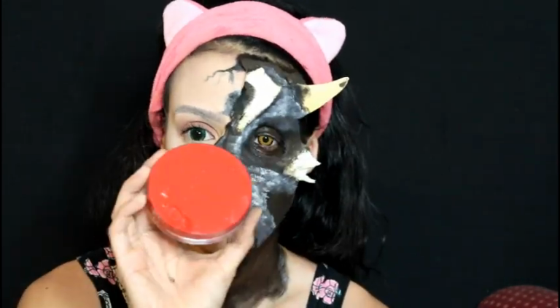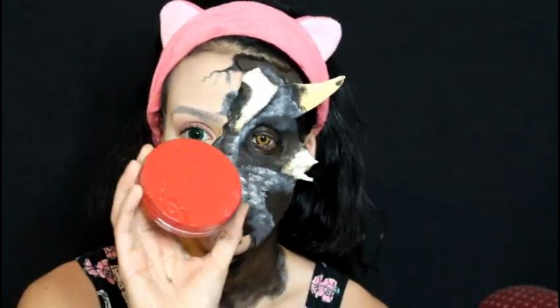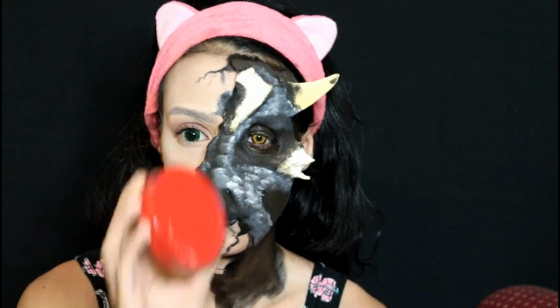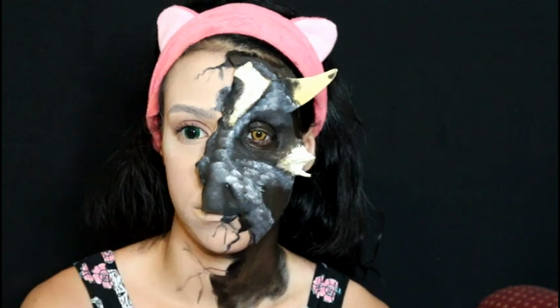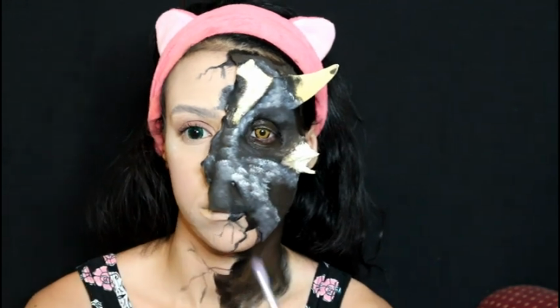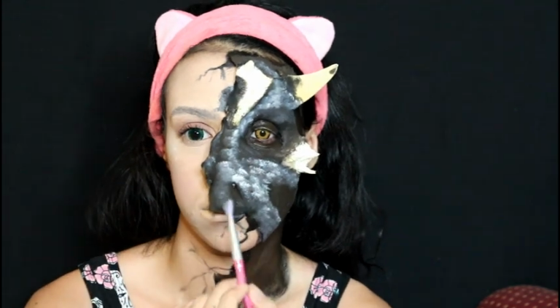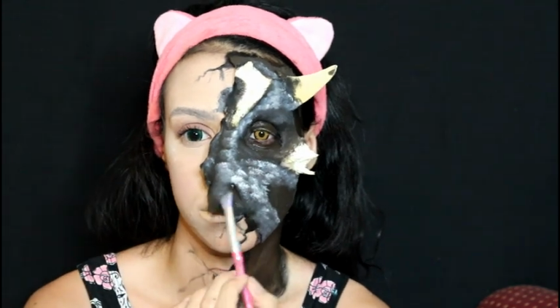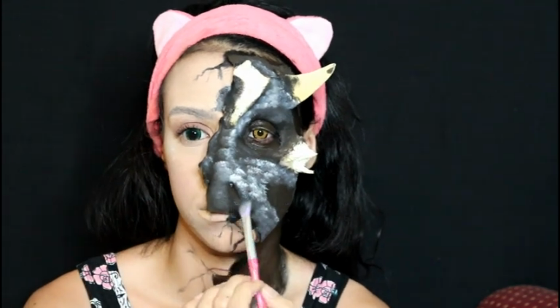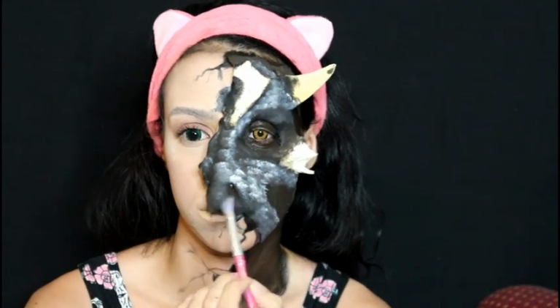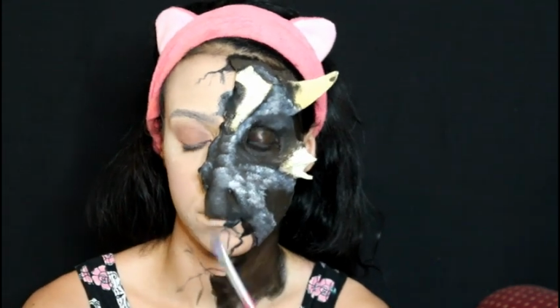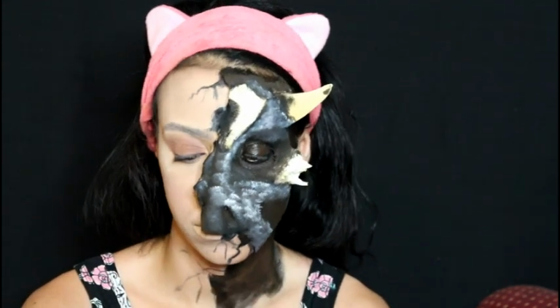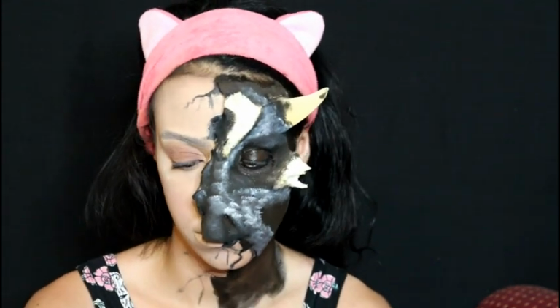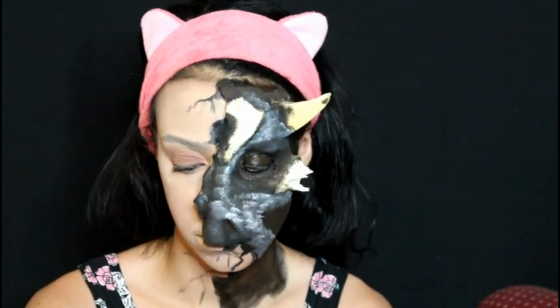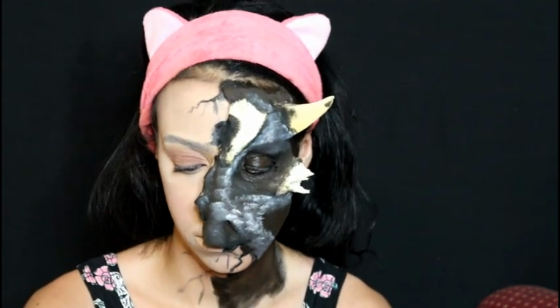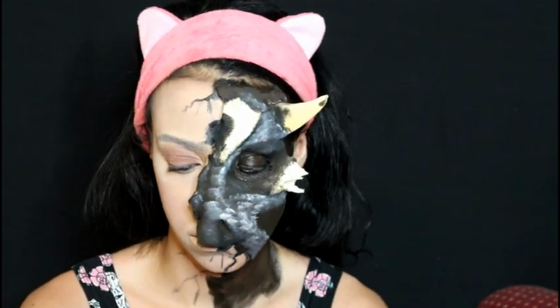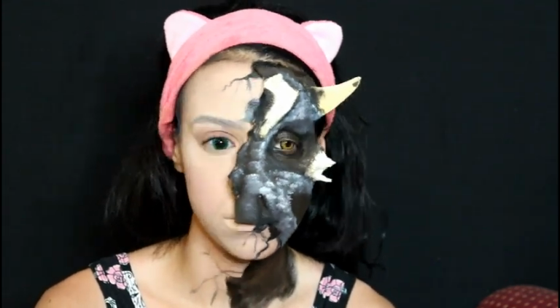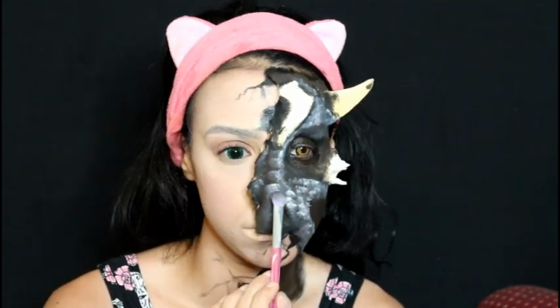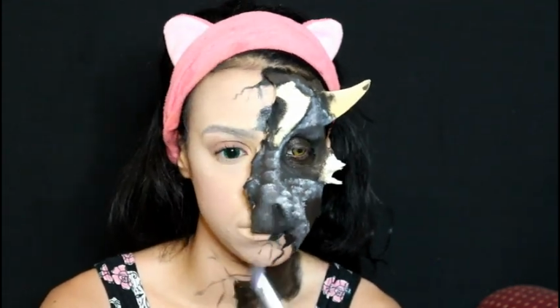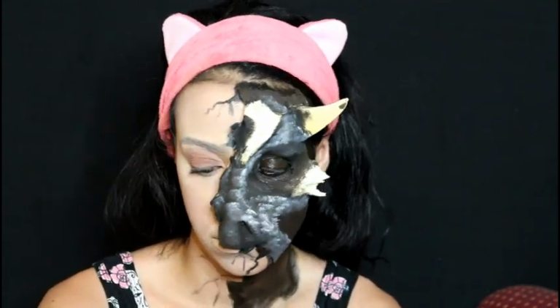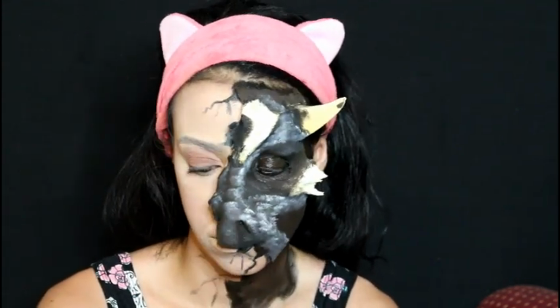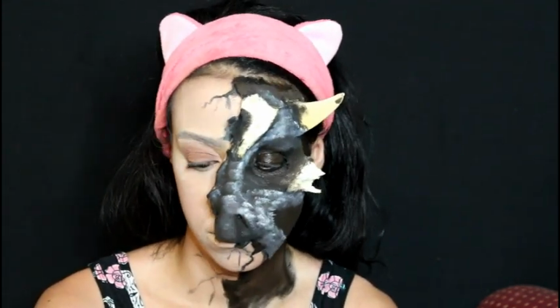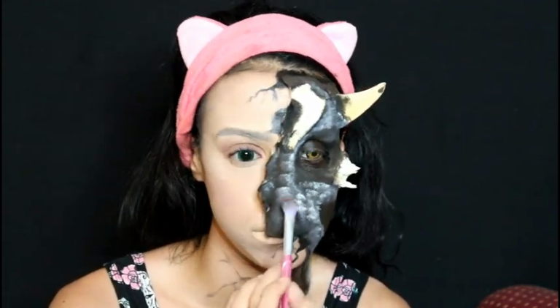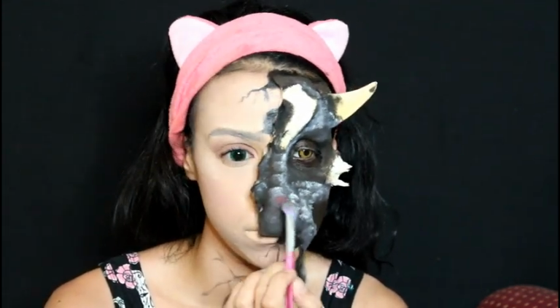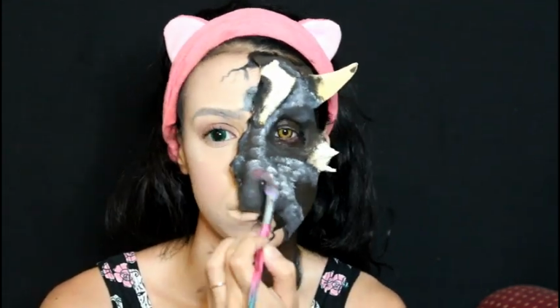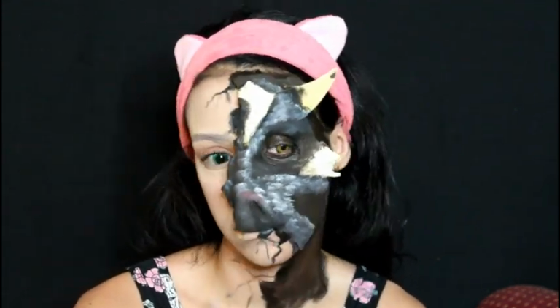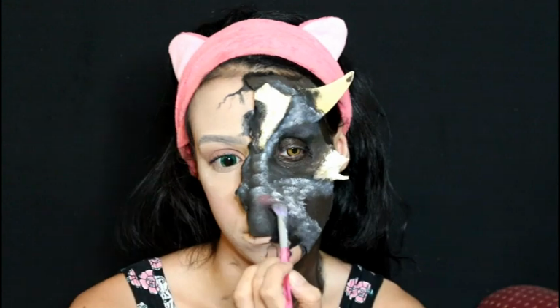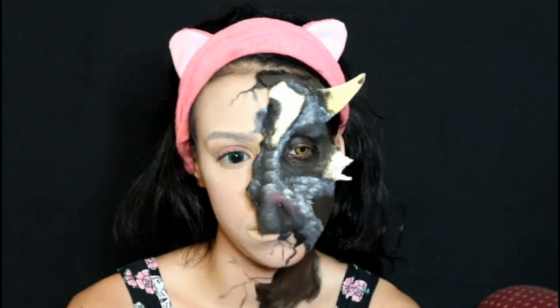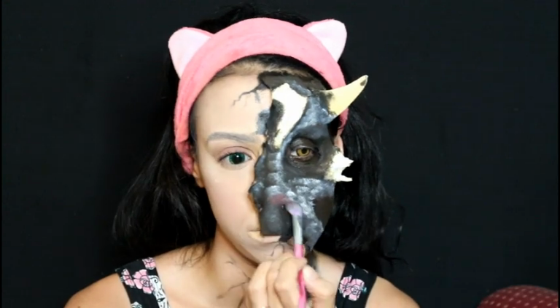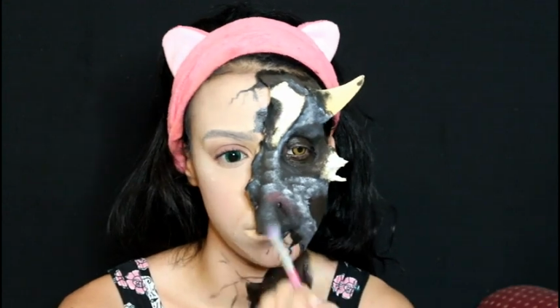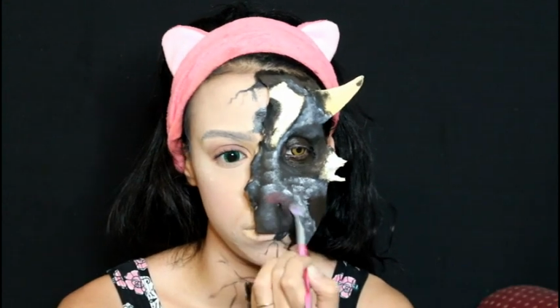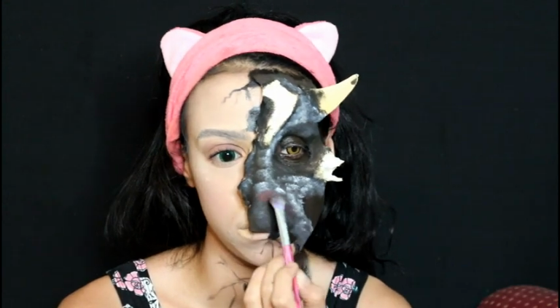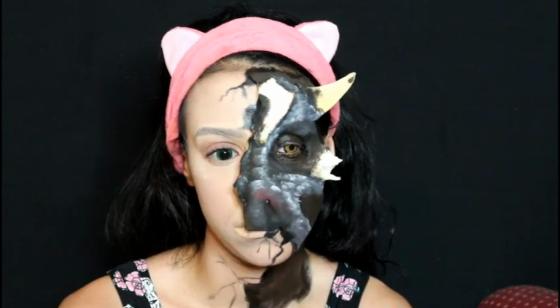Now with red cream paint I'm going to apply a small amount along the outline of the nose and the outline of the eye shape.